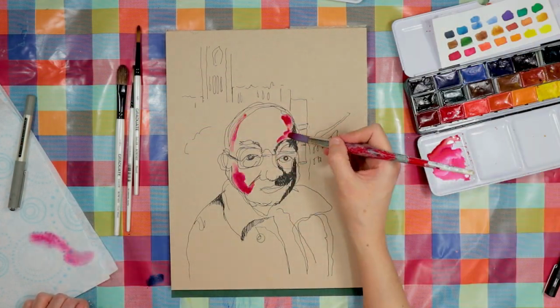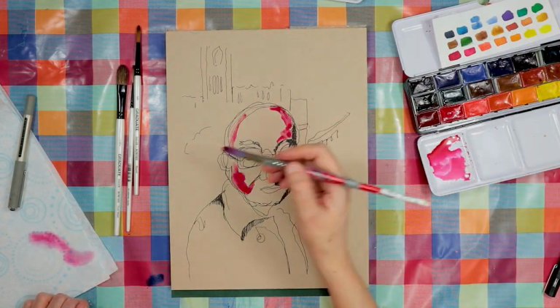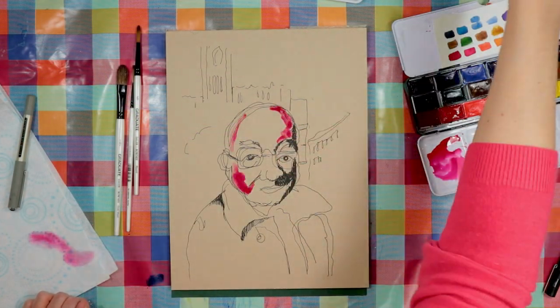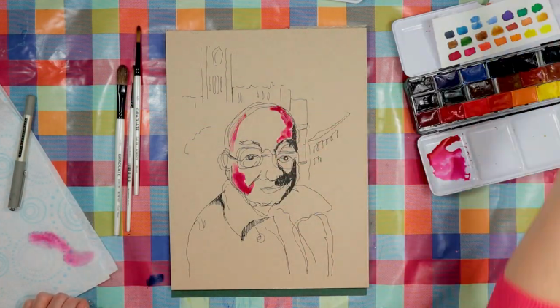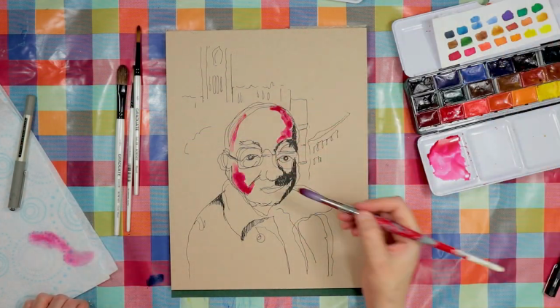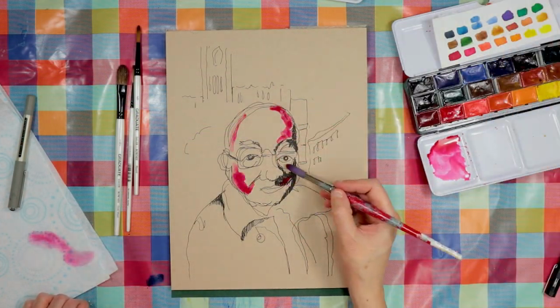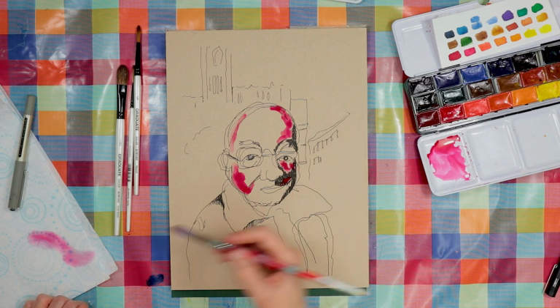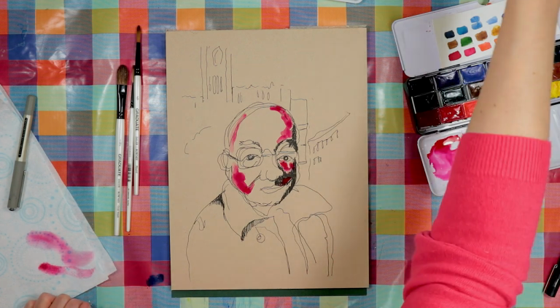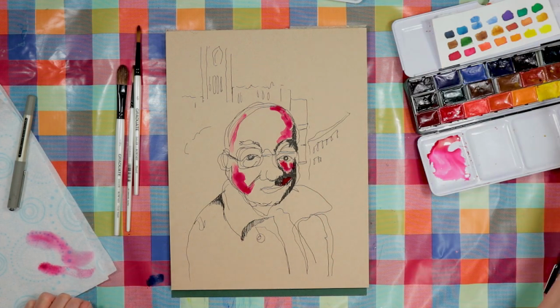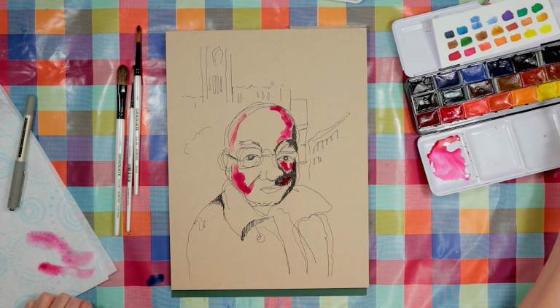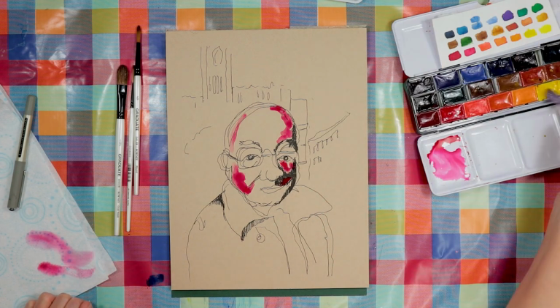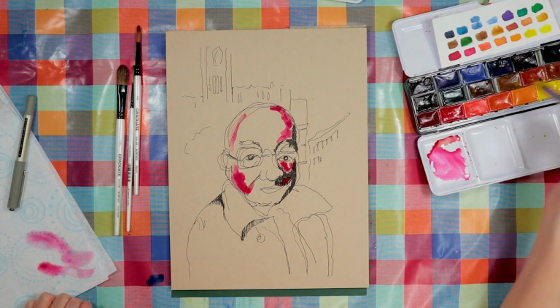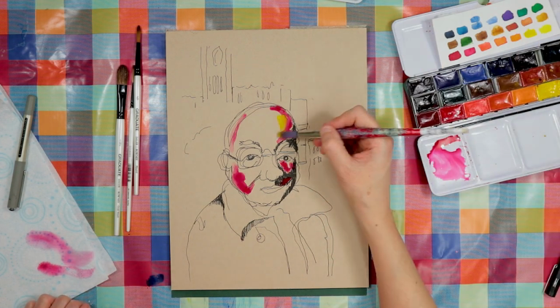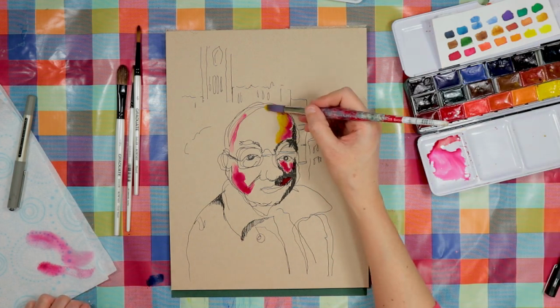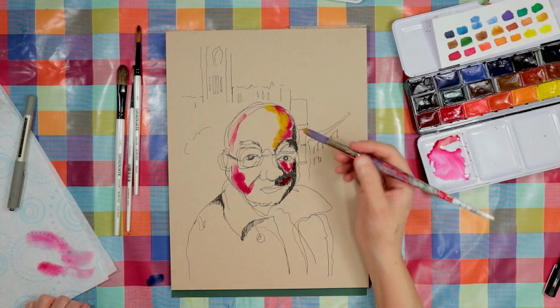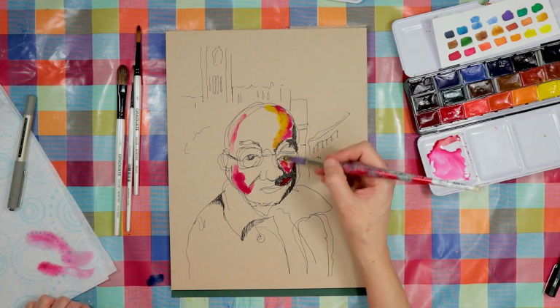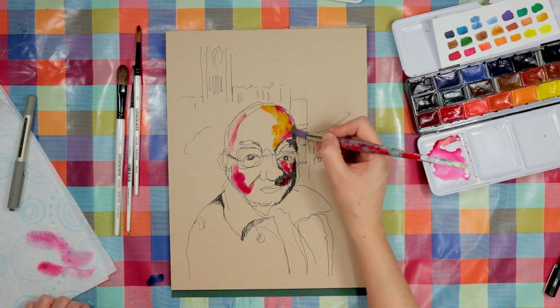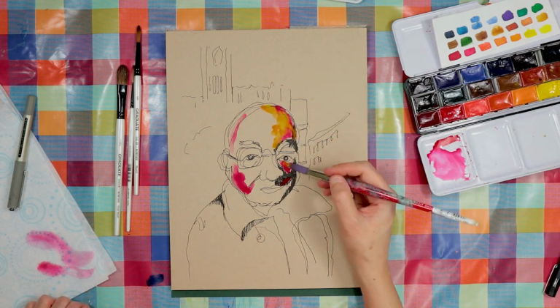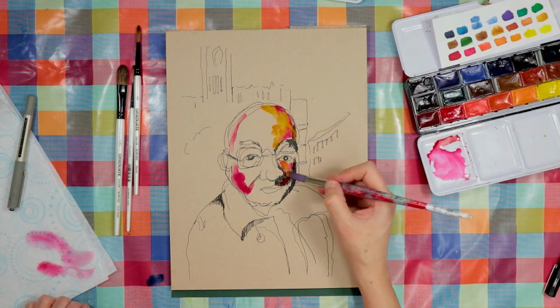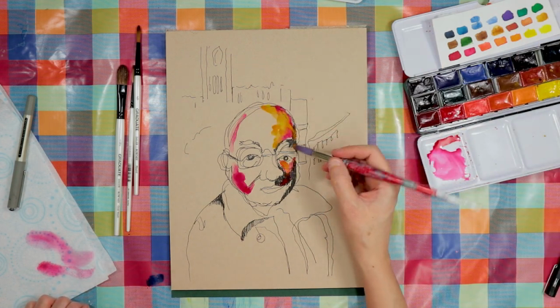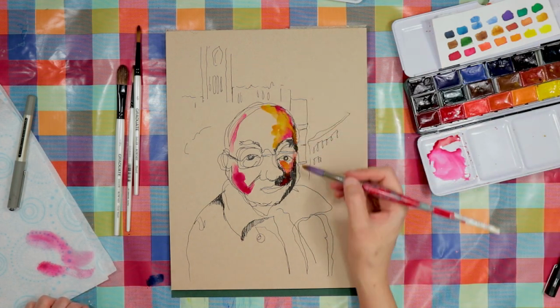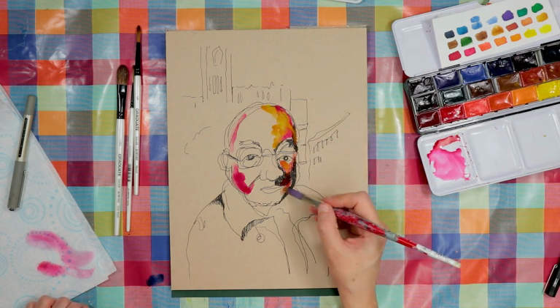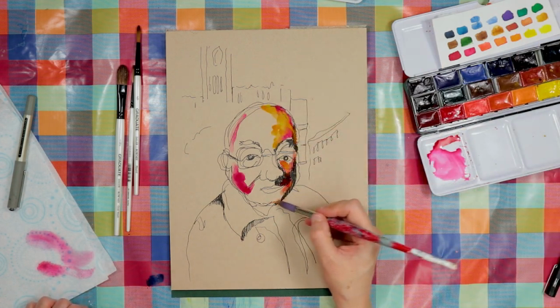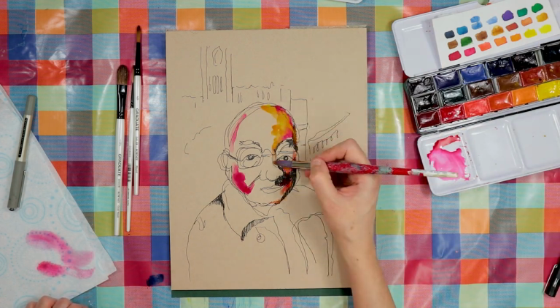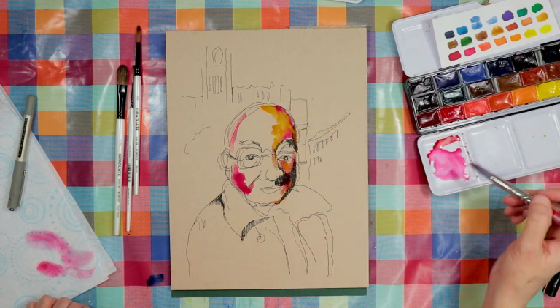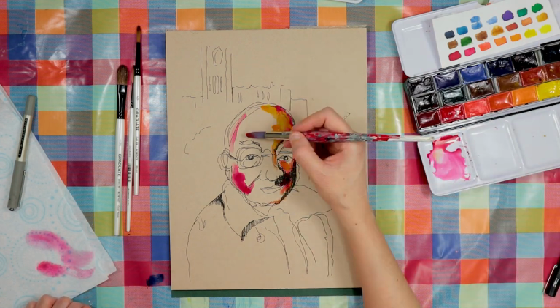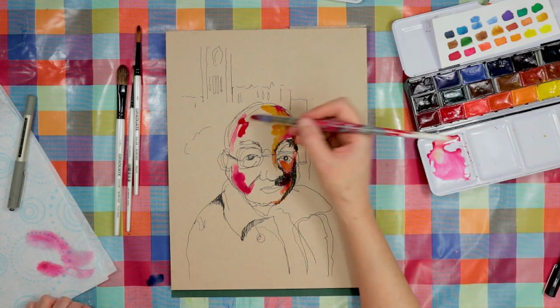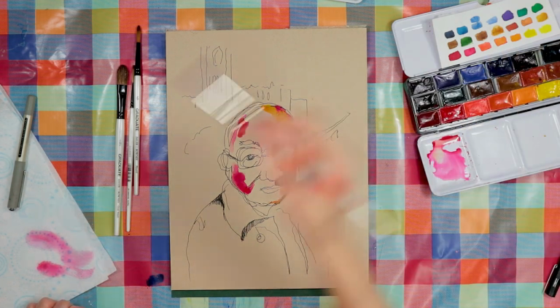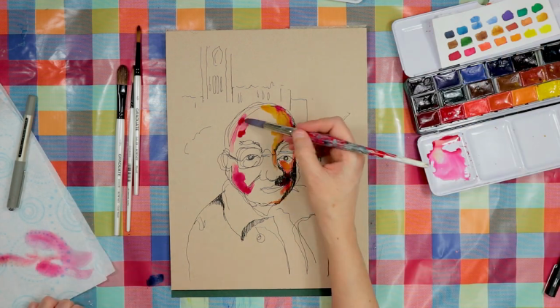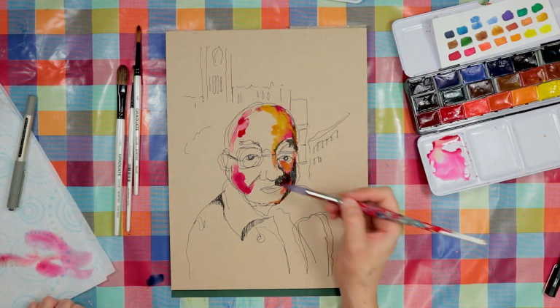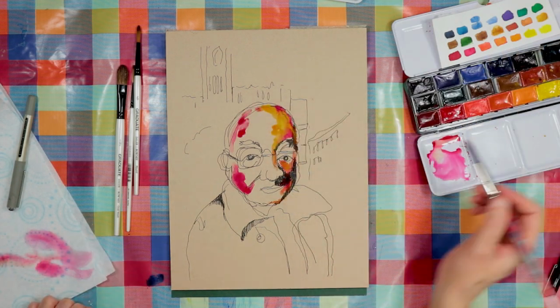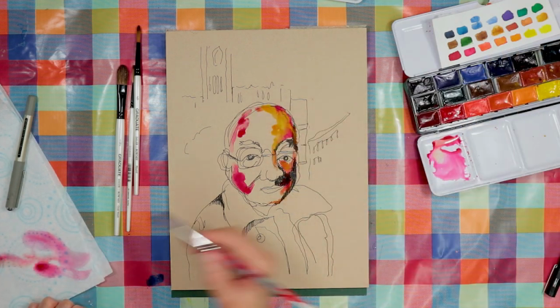And then I tried dabbing on some watercolour just in different places, not trying to cover the whole paper.